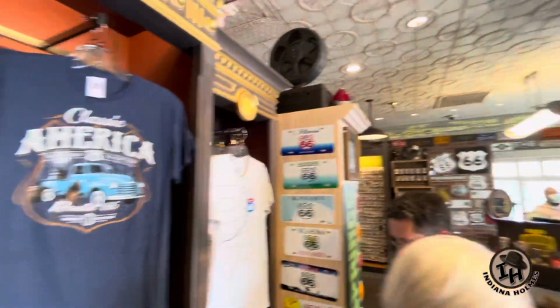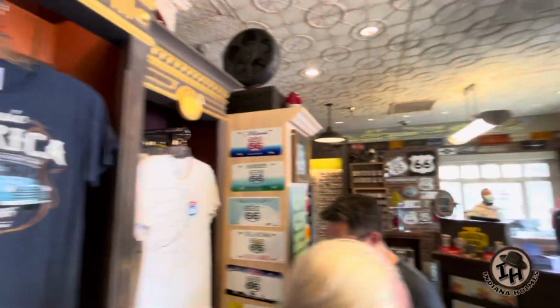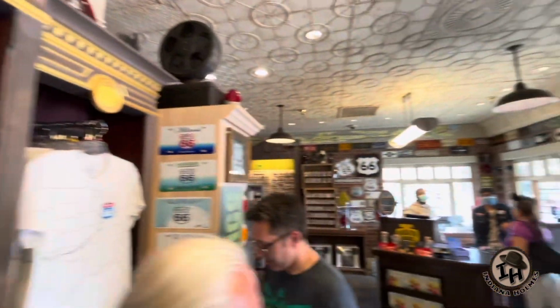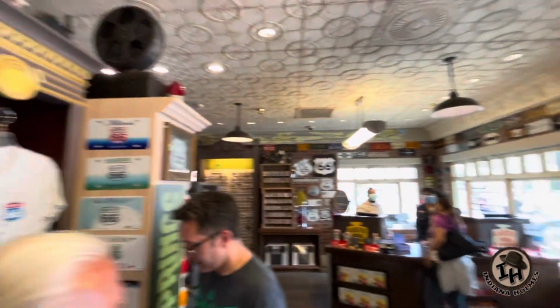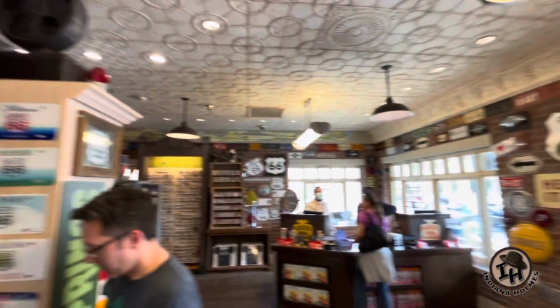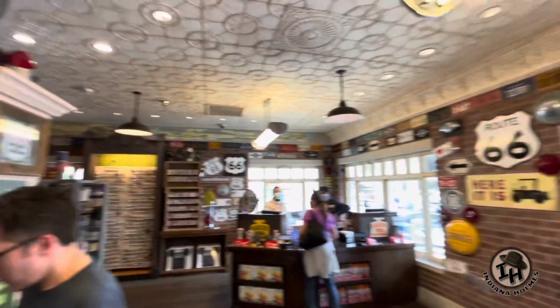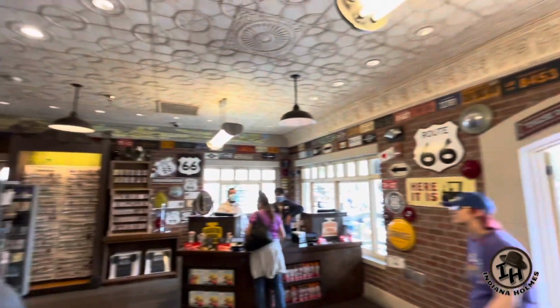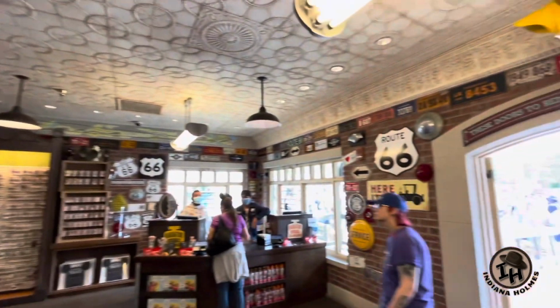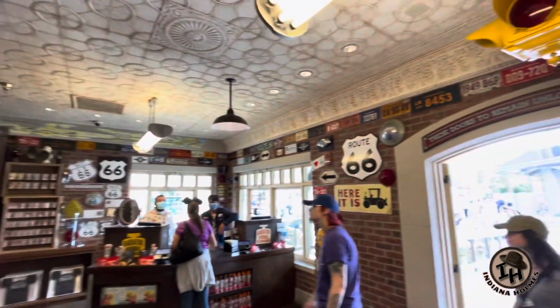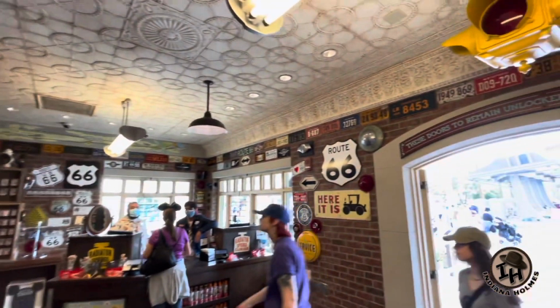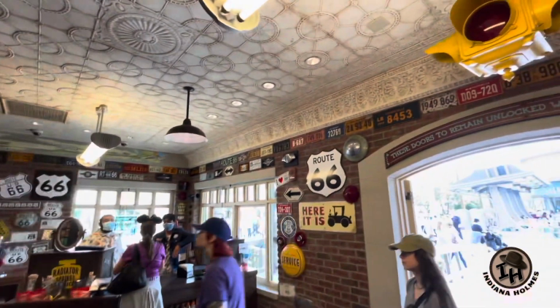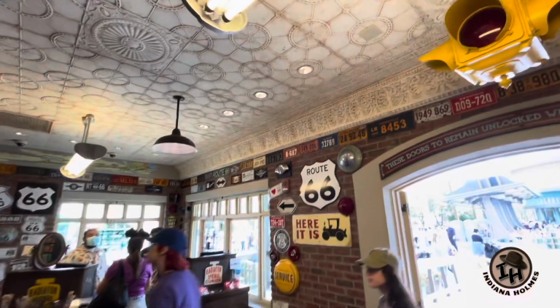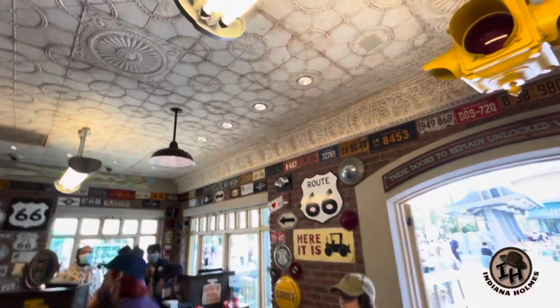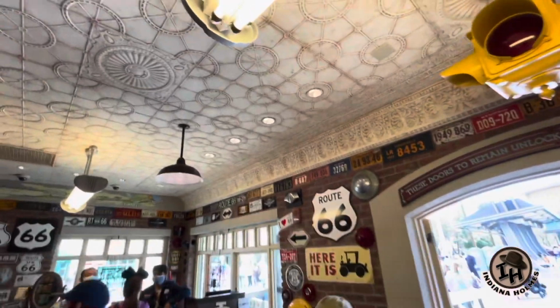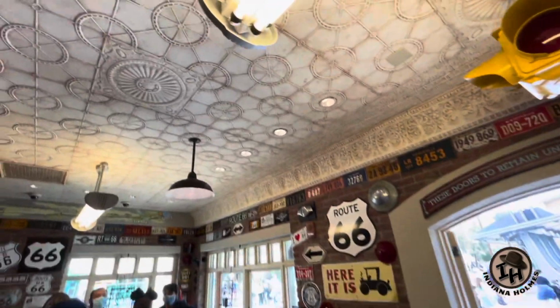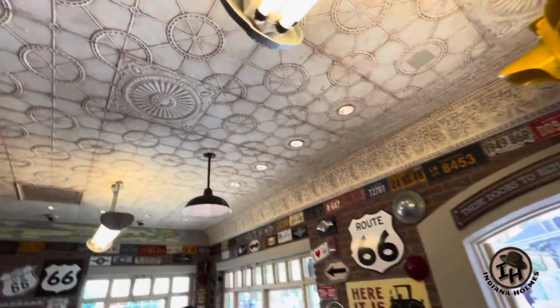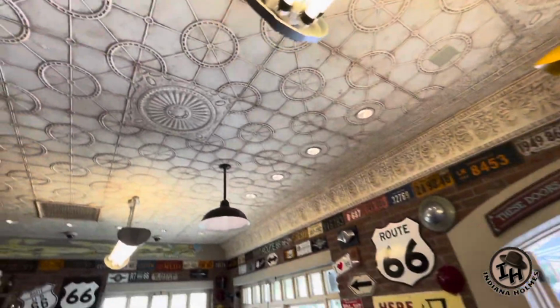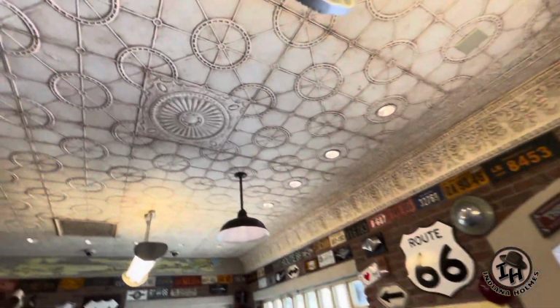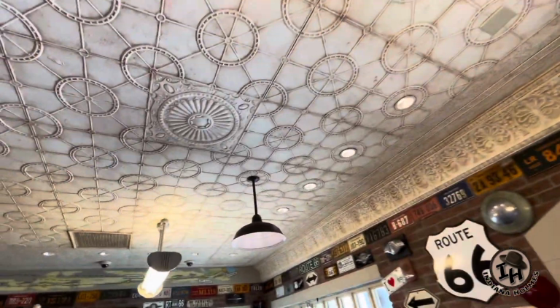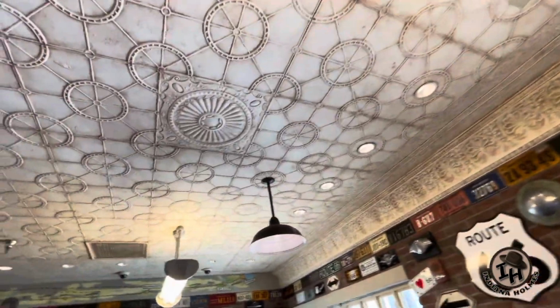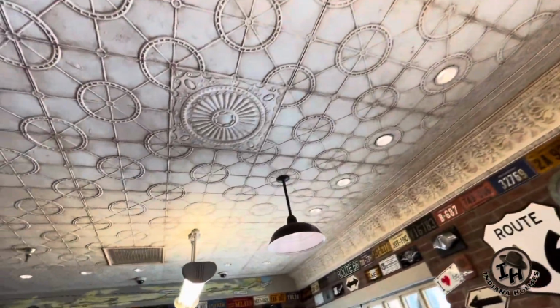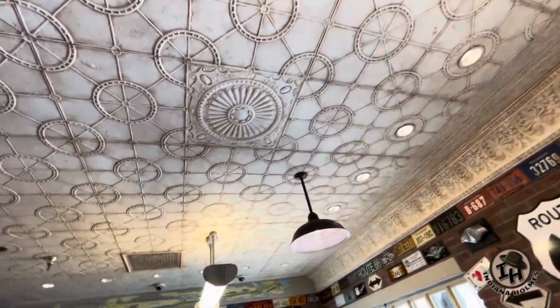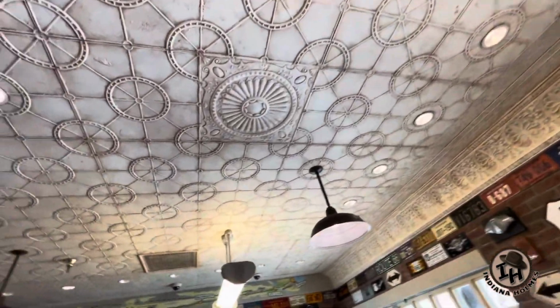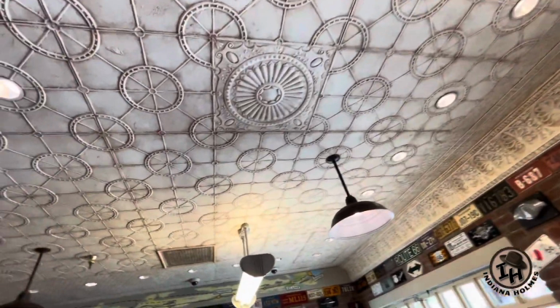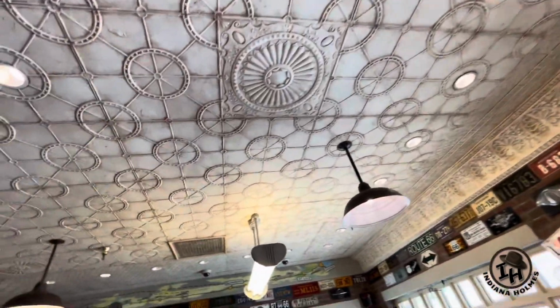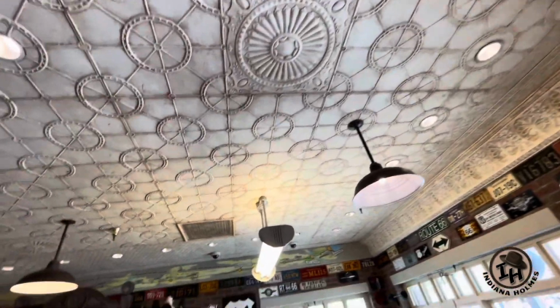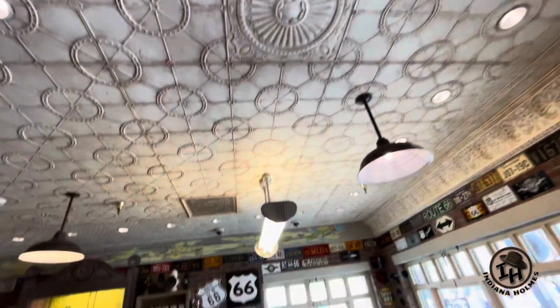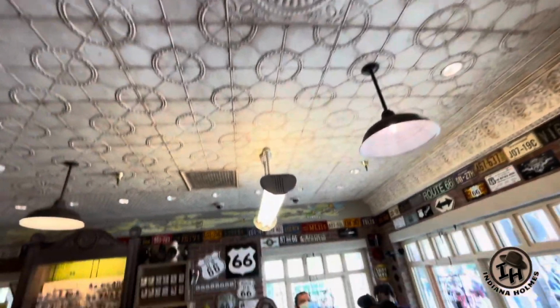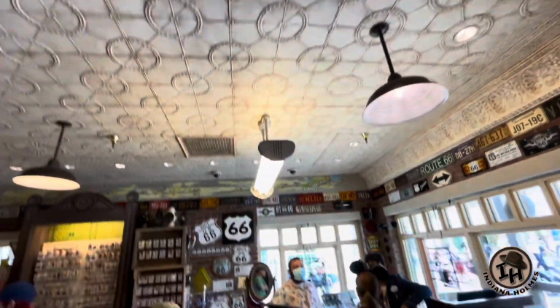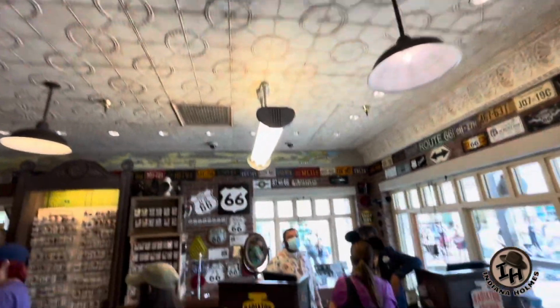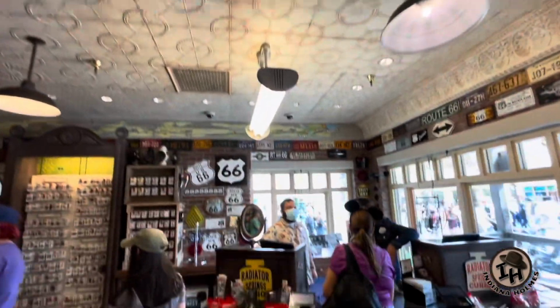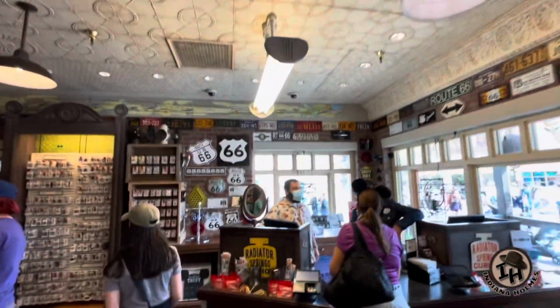Cars Land's great. Even the ceiling is pretty cool — kind of has a wheel theme to it.